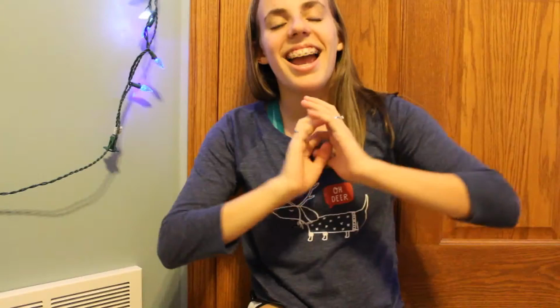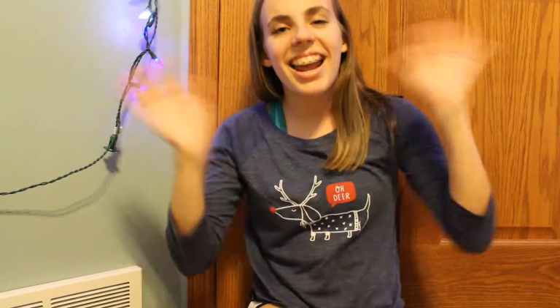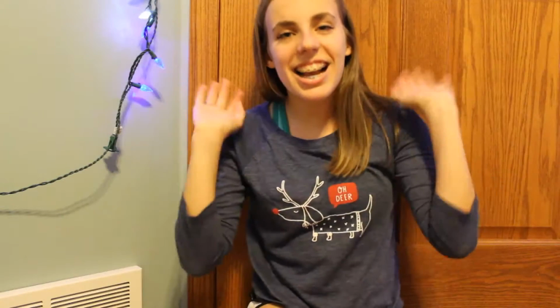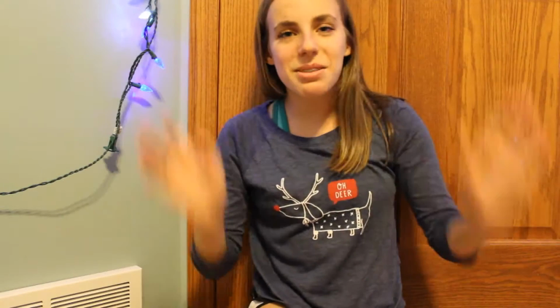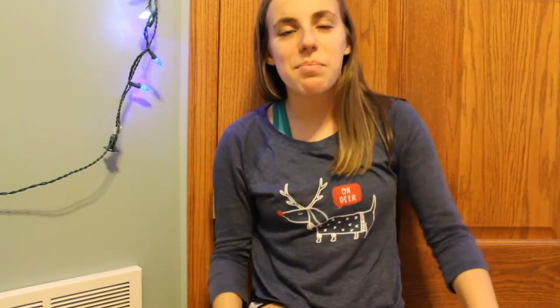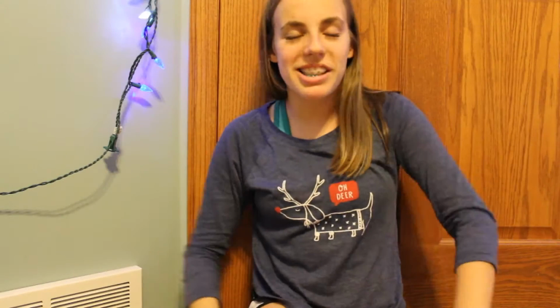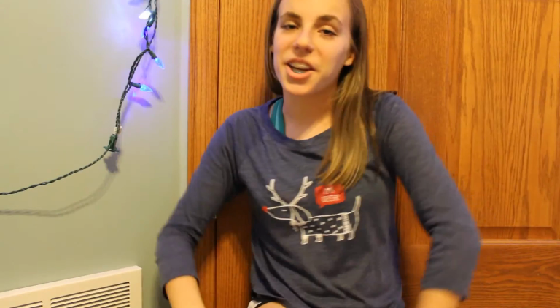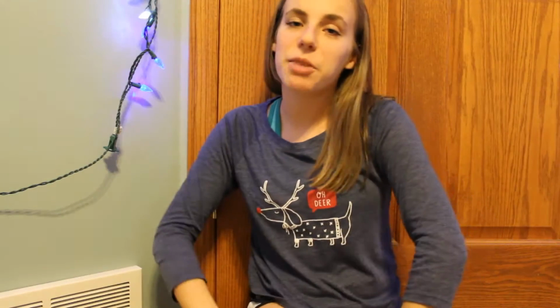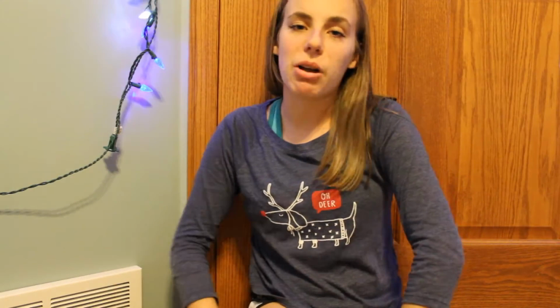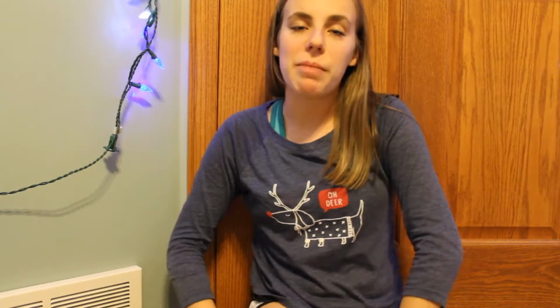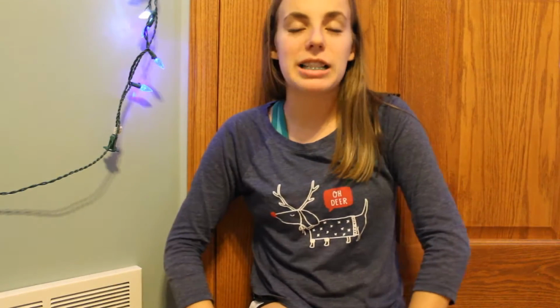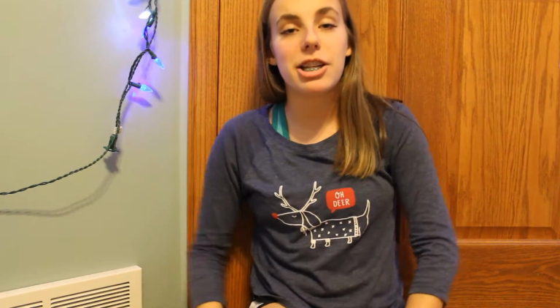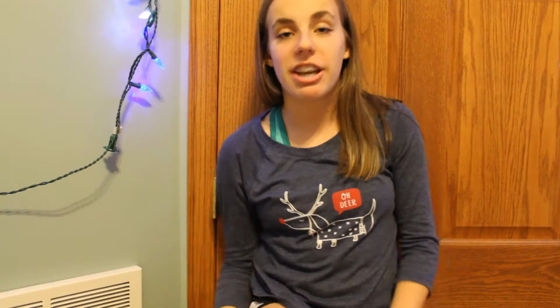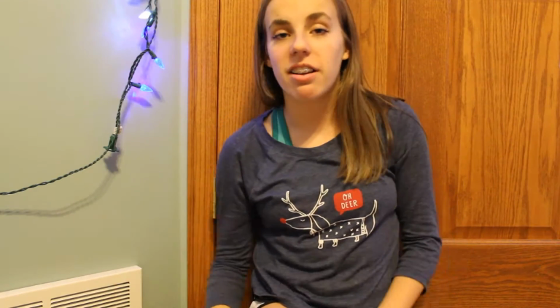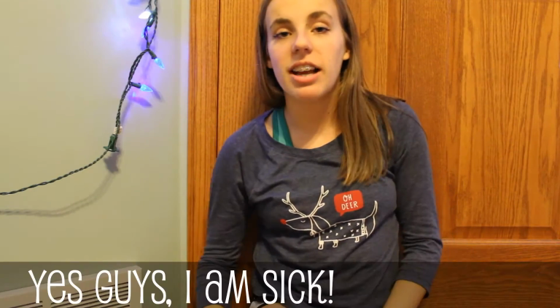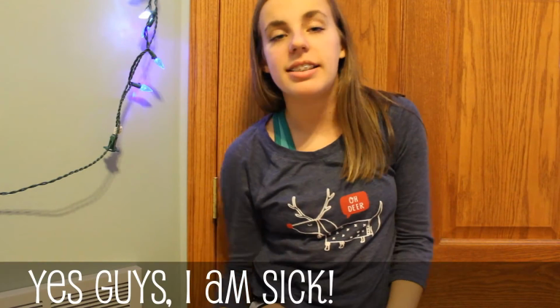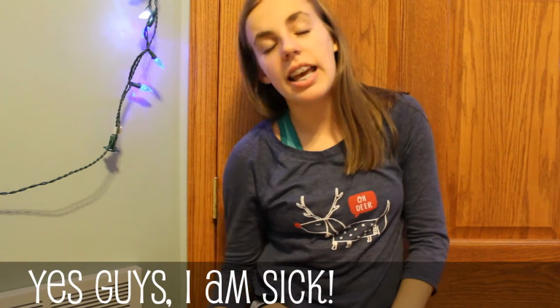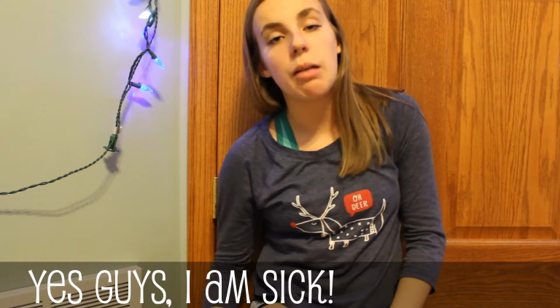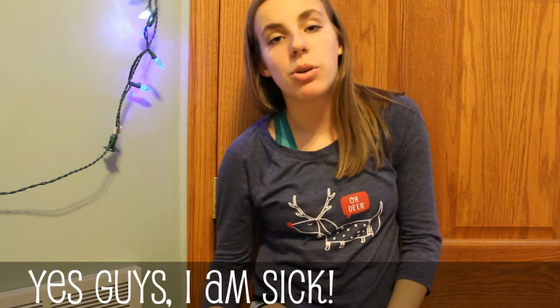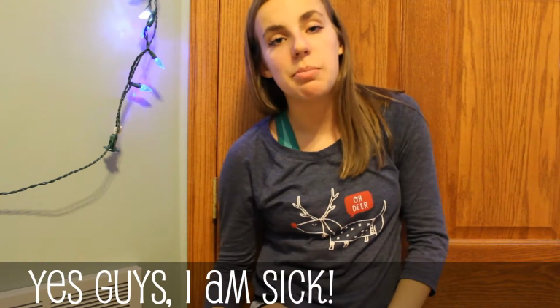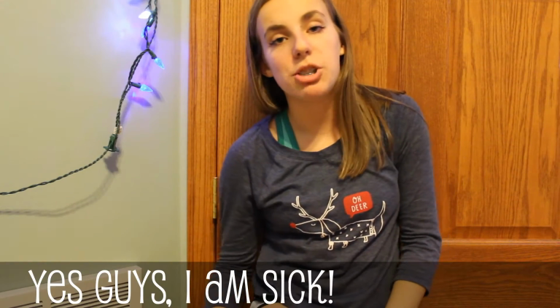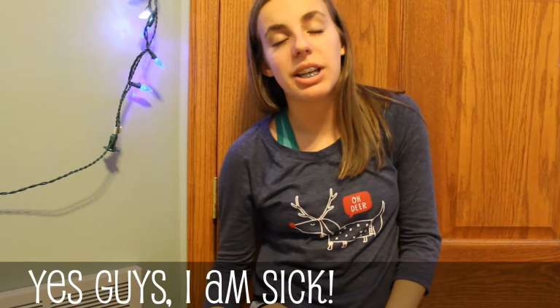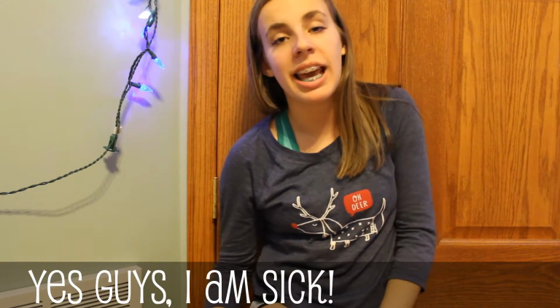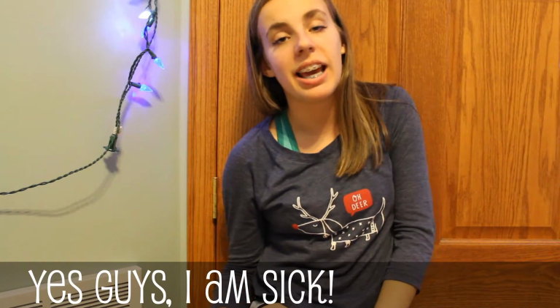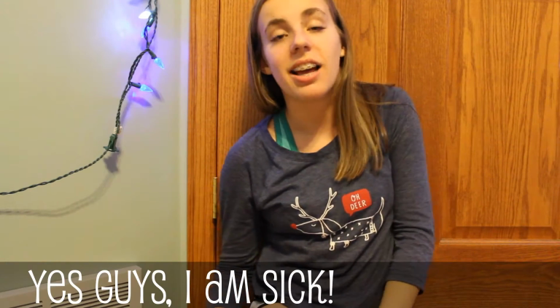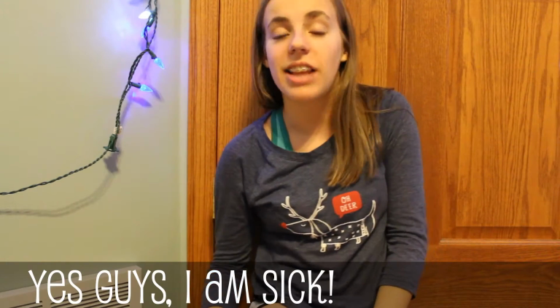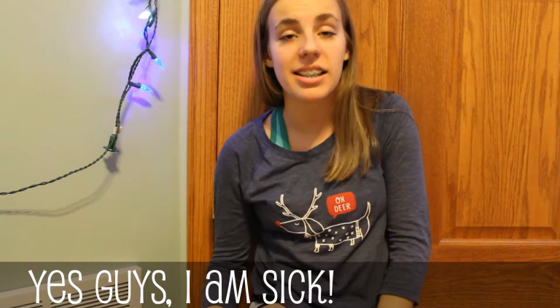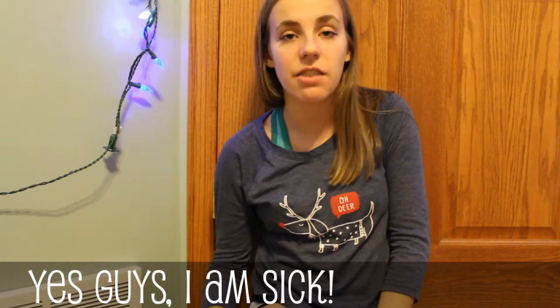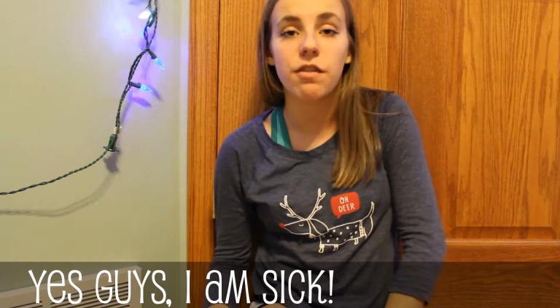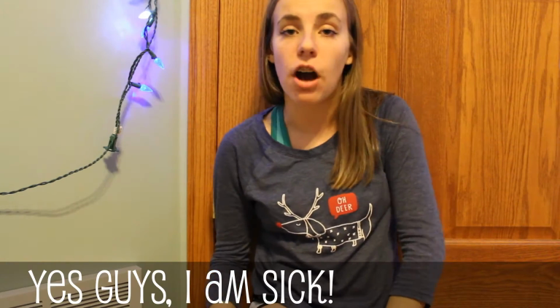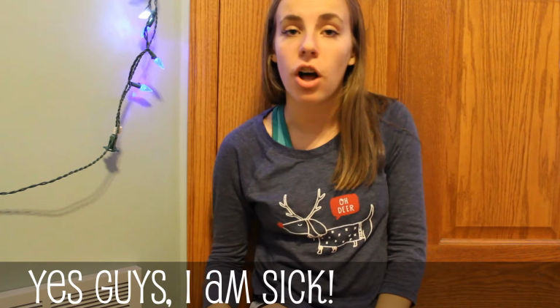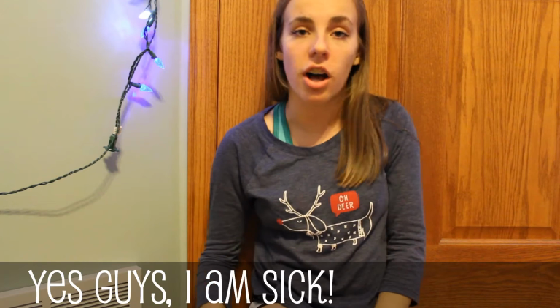Hey guys, what's up? It's Ingrid. Welcome back to my channel, and today I'm going to be doing a collective fall haul.